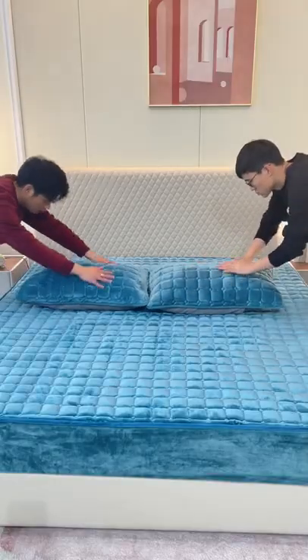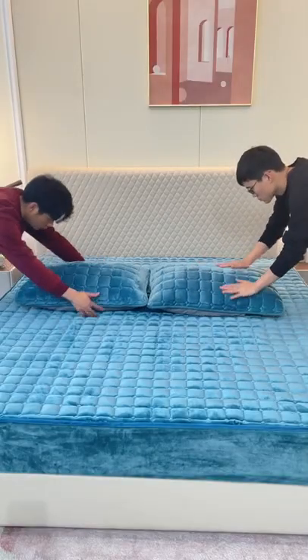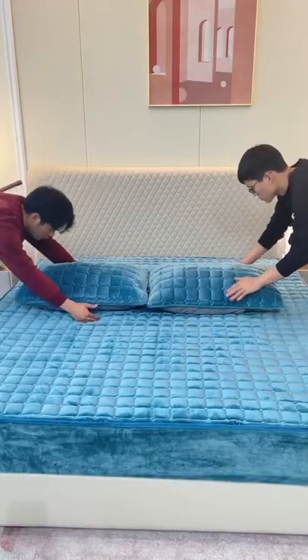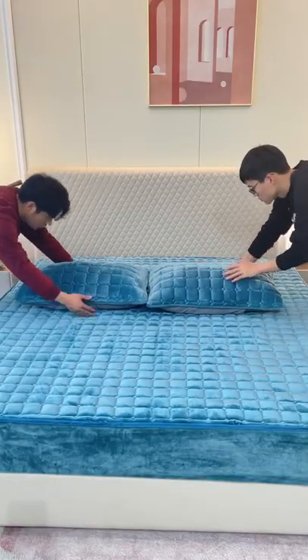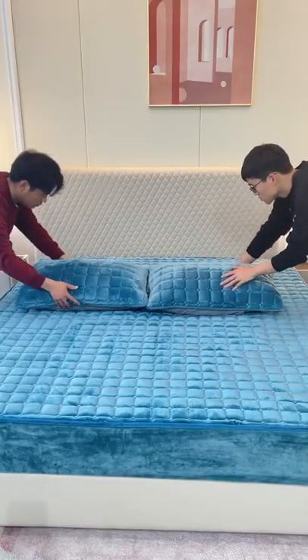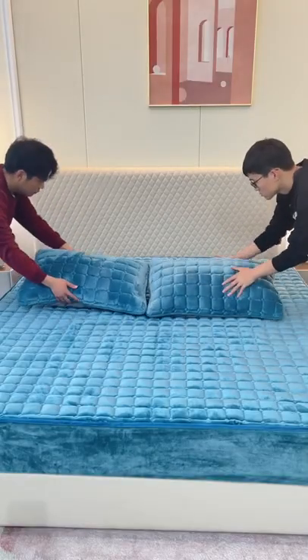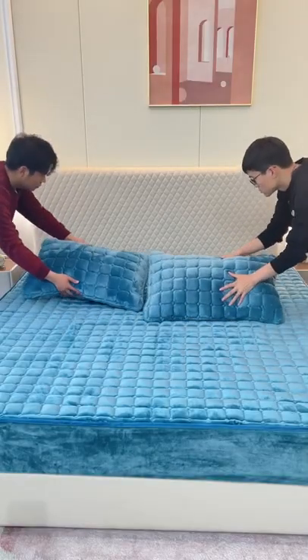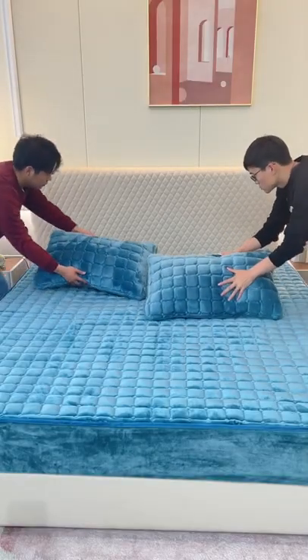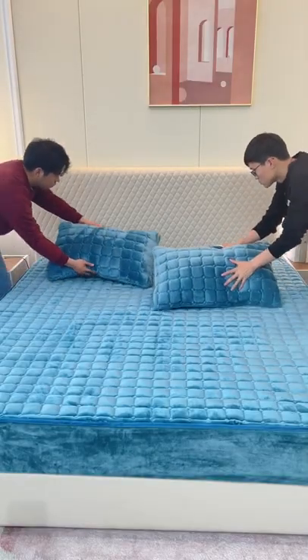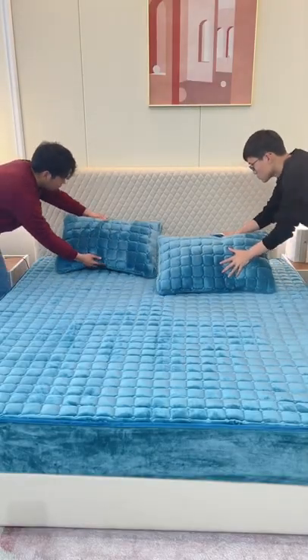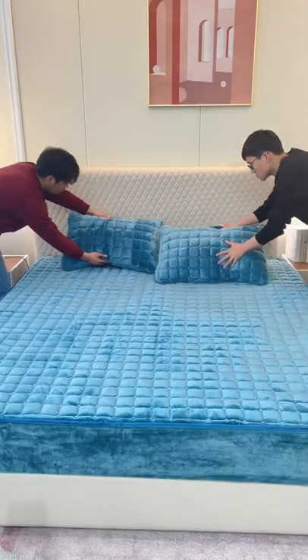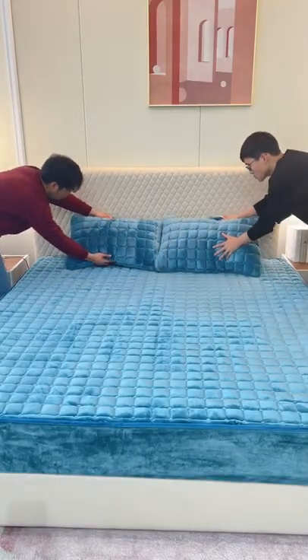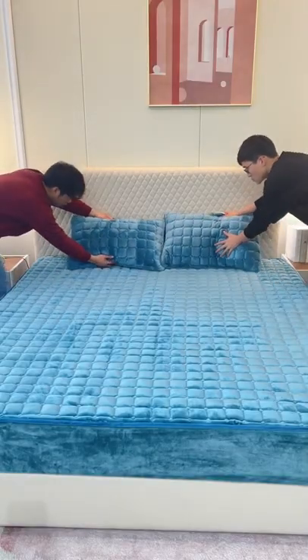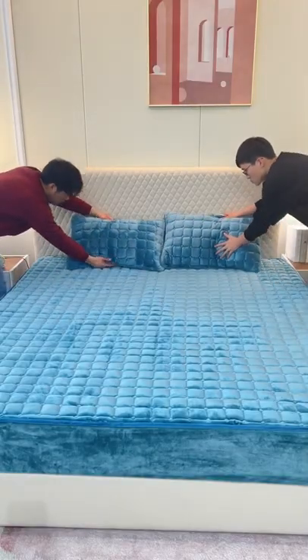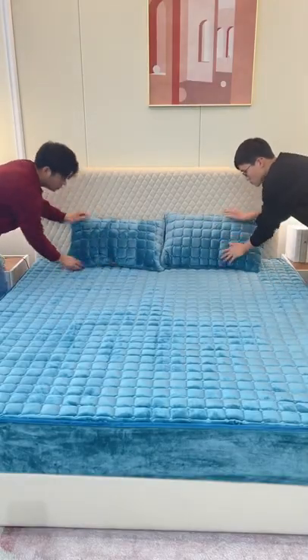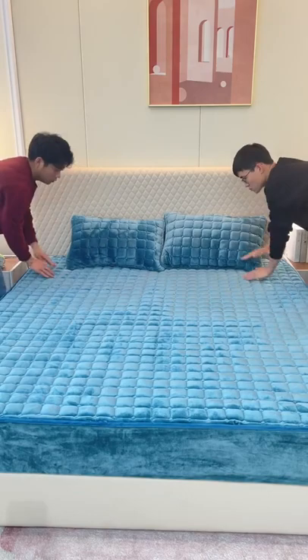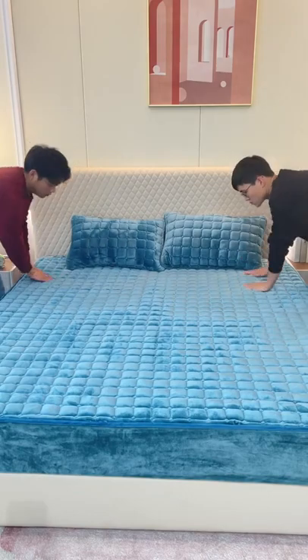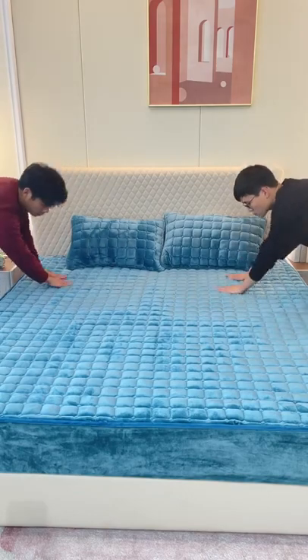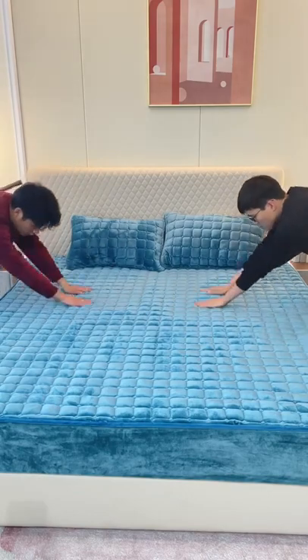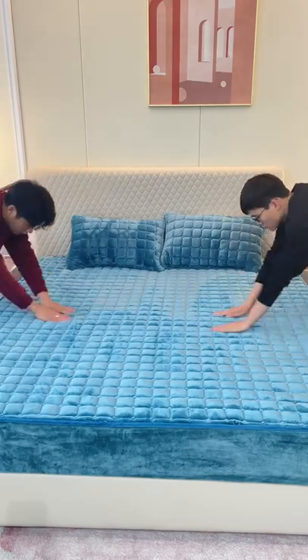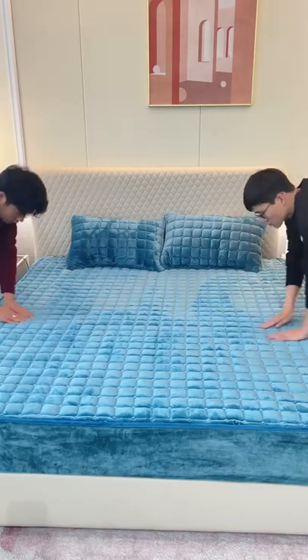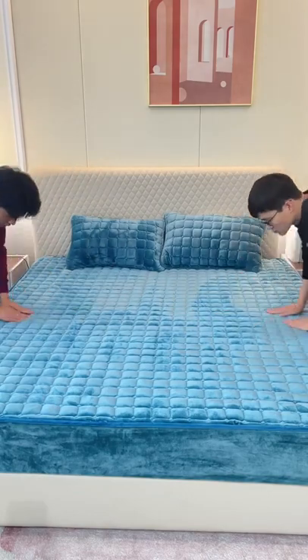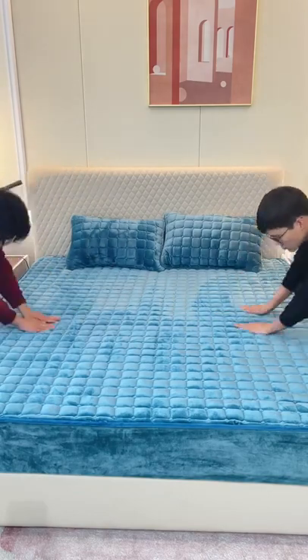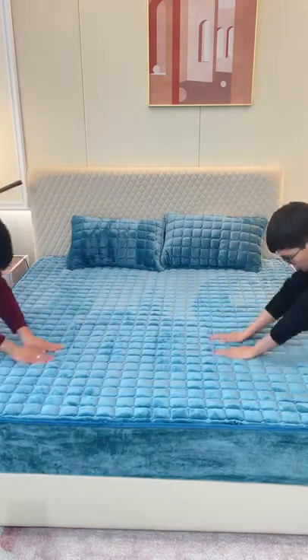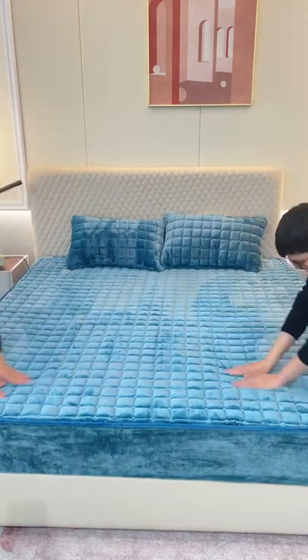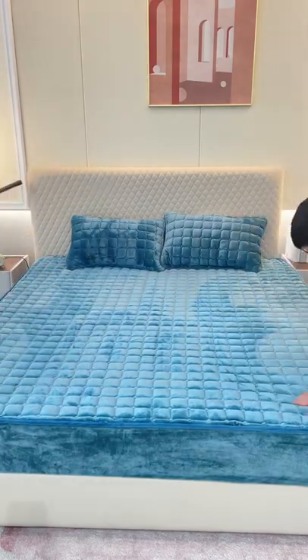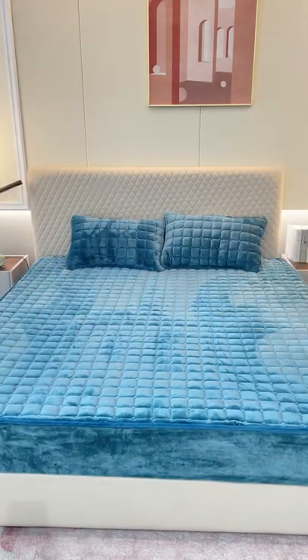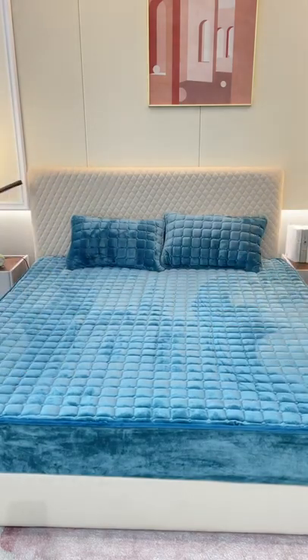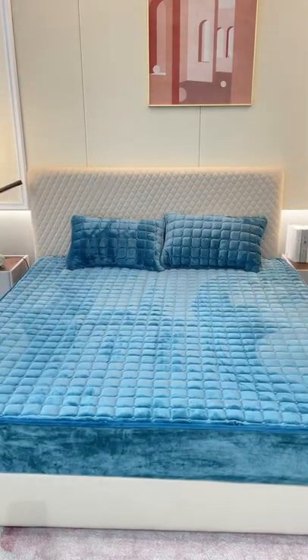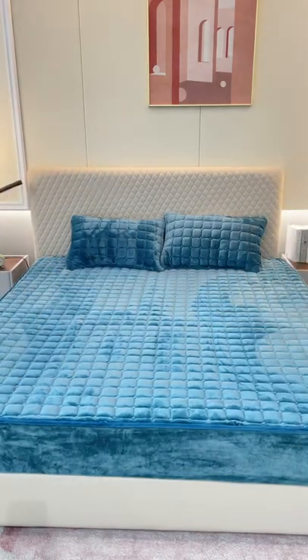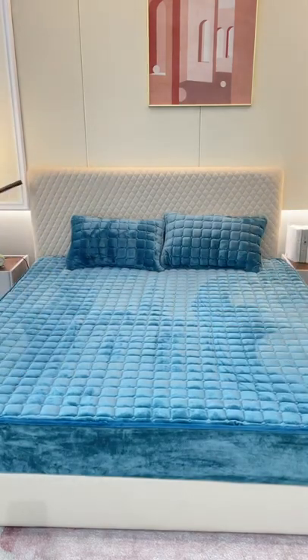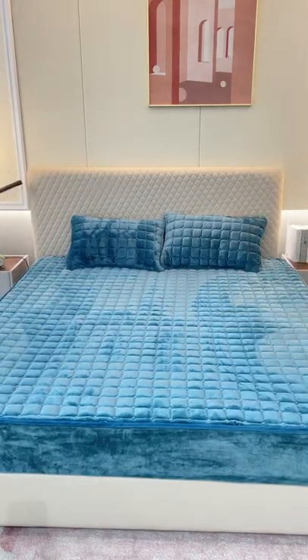It can also be slept on directly against the body. Fixed, beautiful, and convenient.